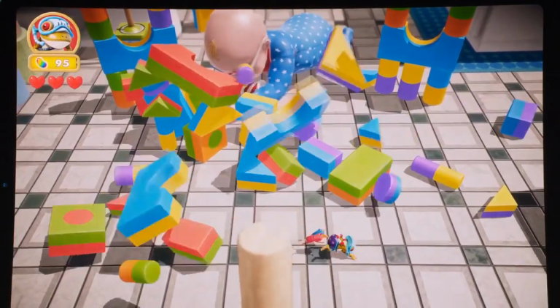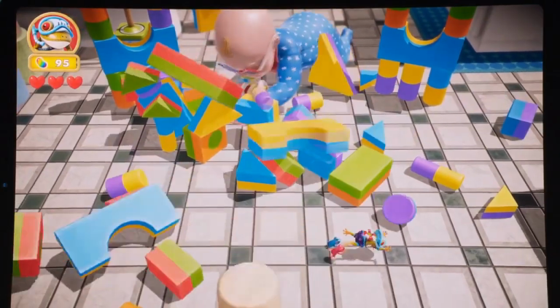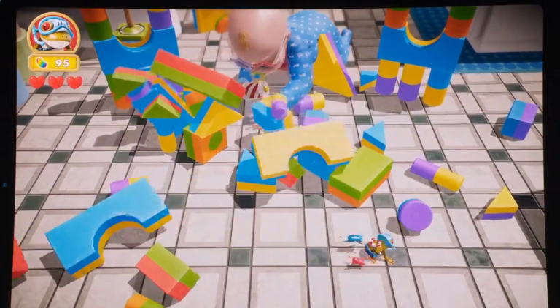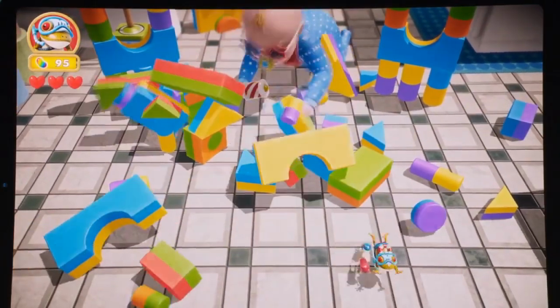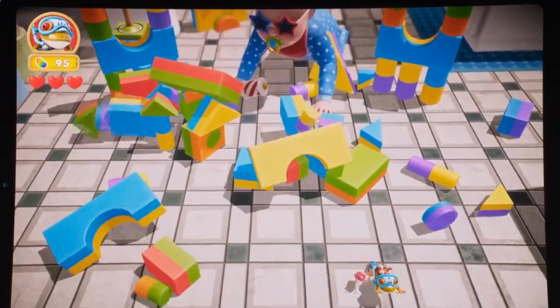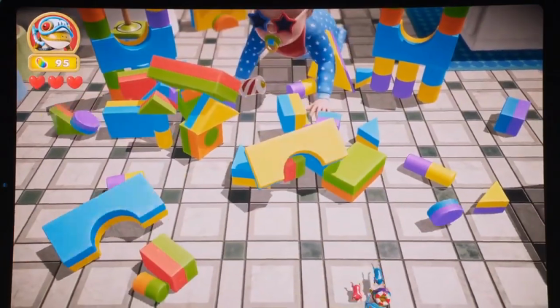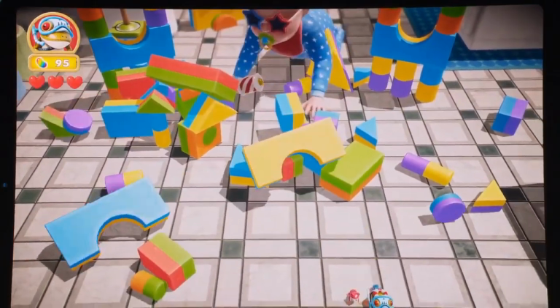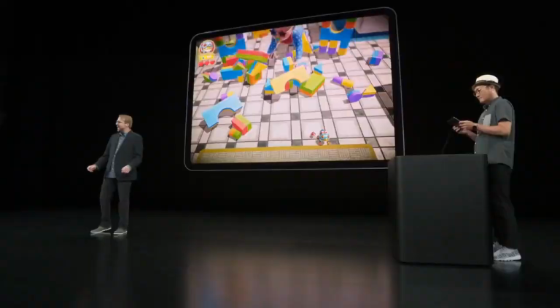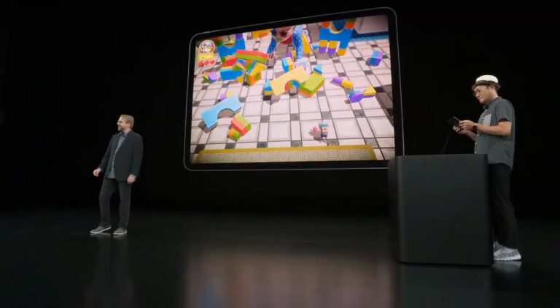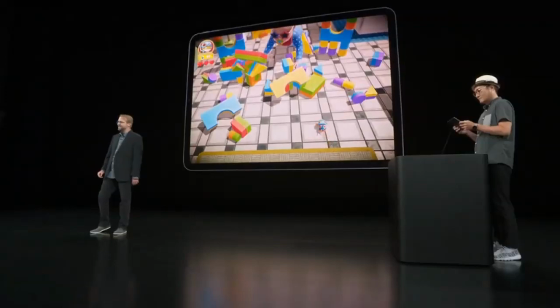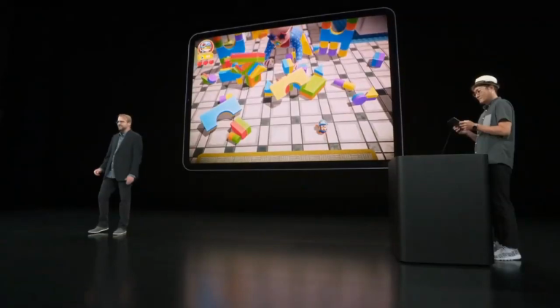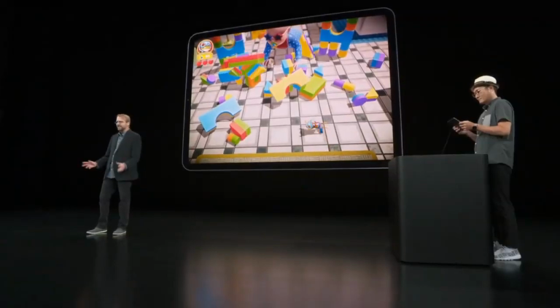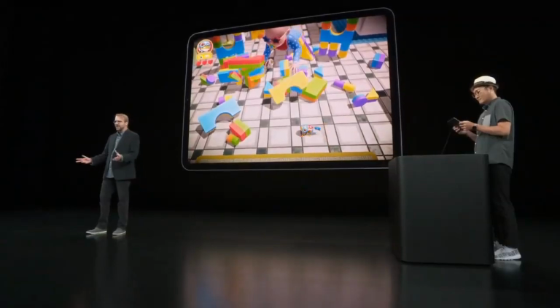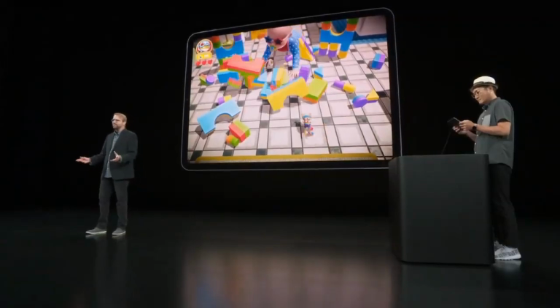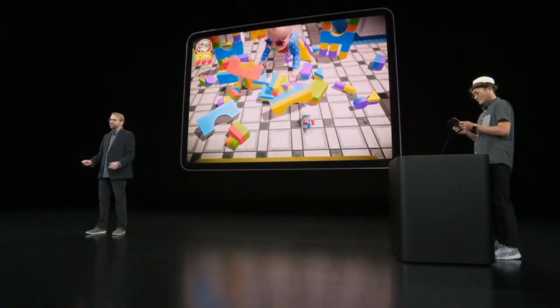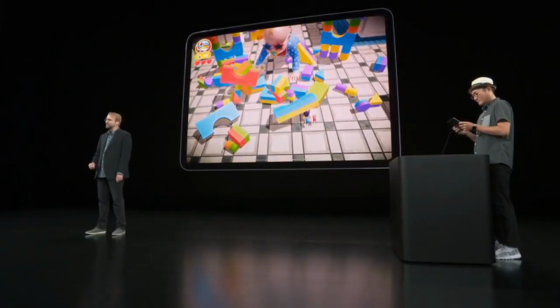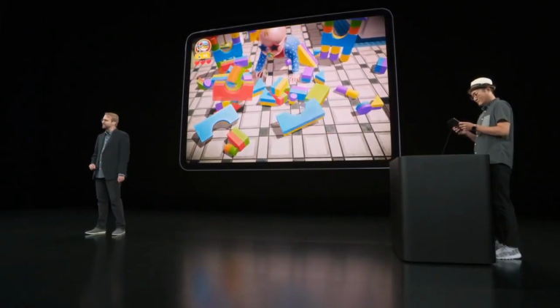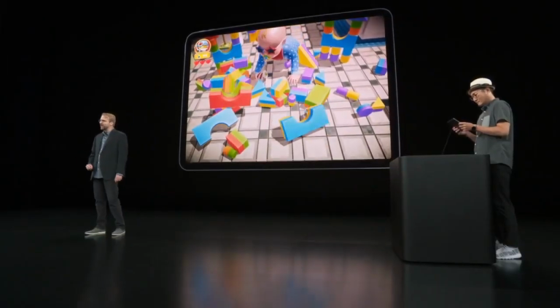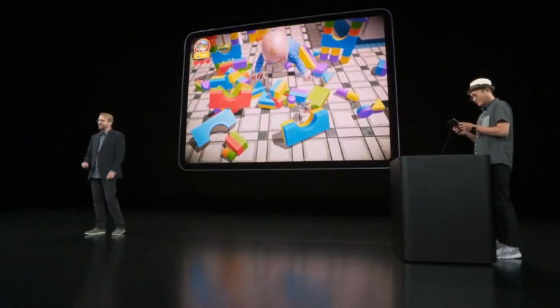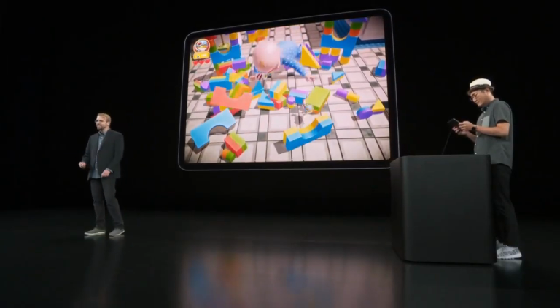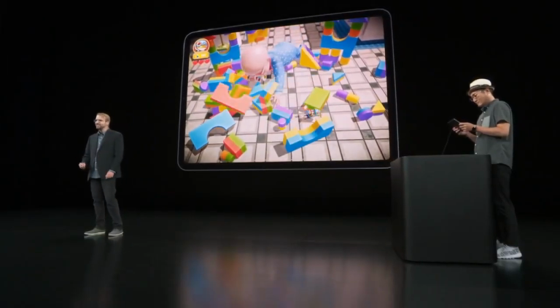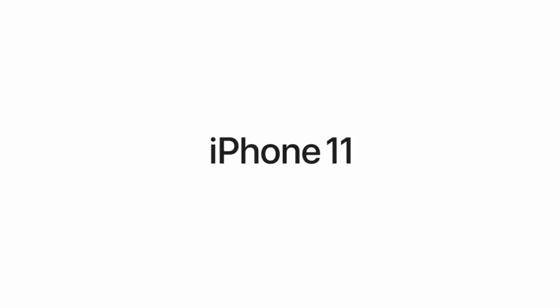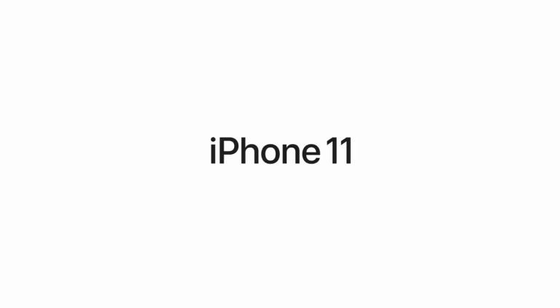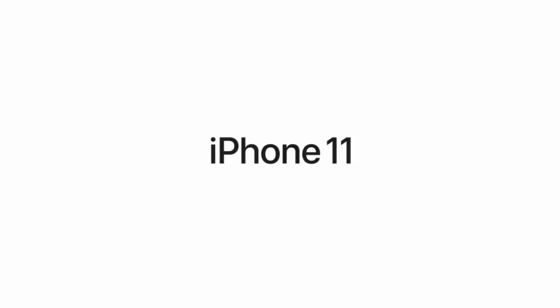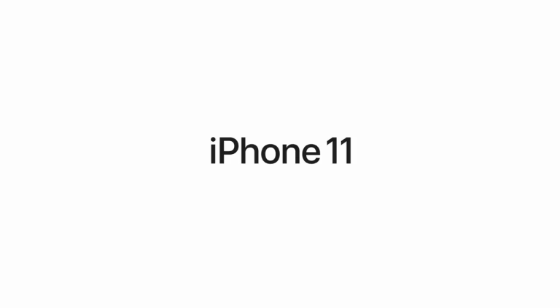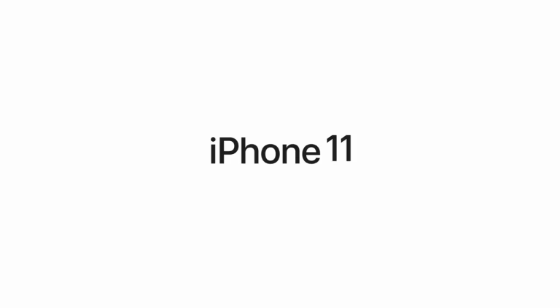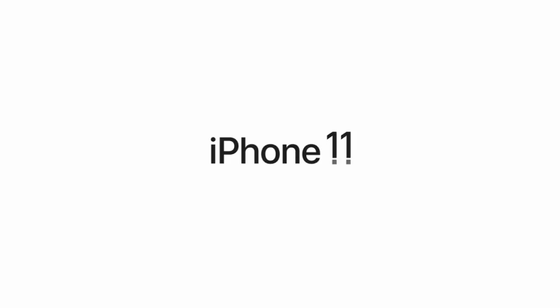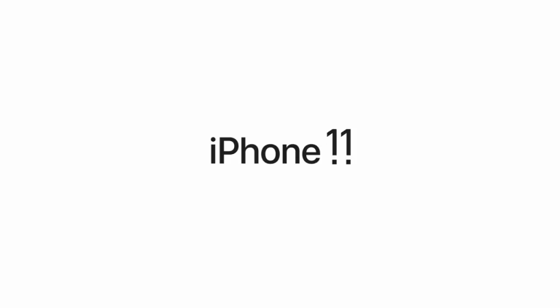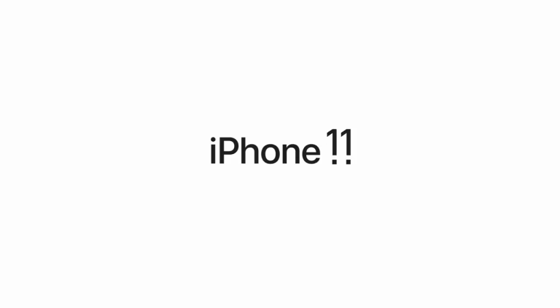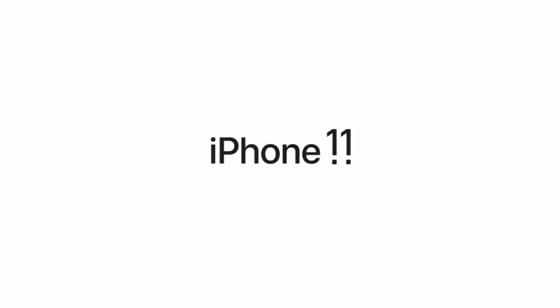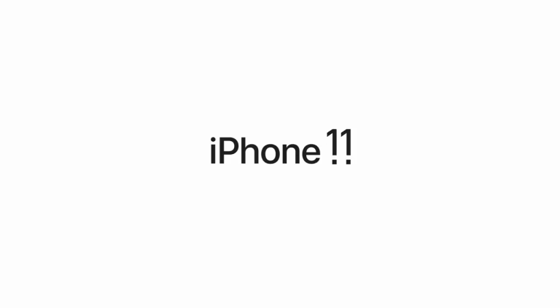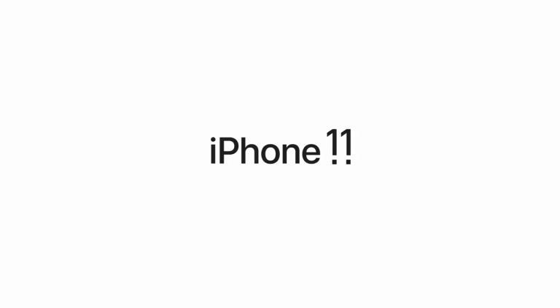Whoa! What is that? Is that a giant baby wearing sunglasses? No, you idiot. It's iPhone!